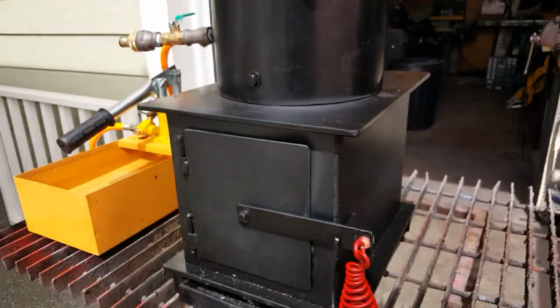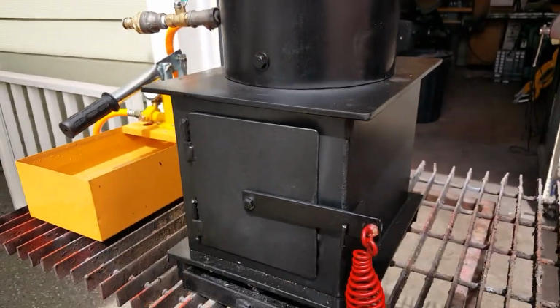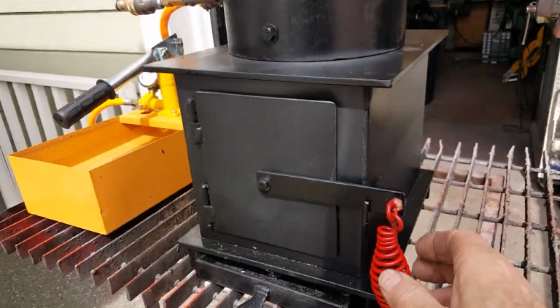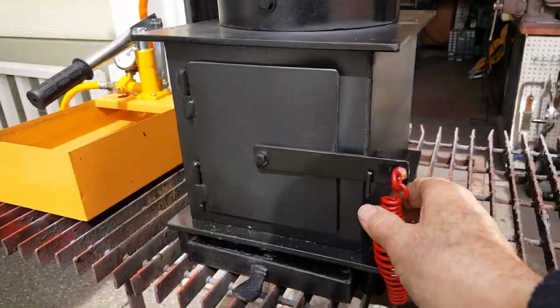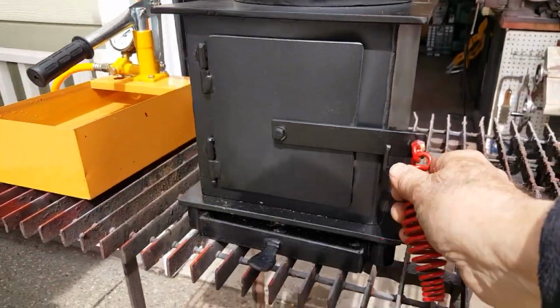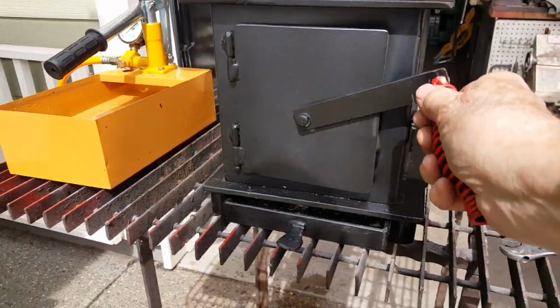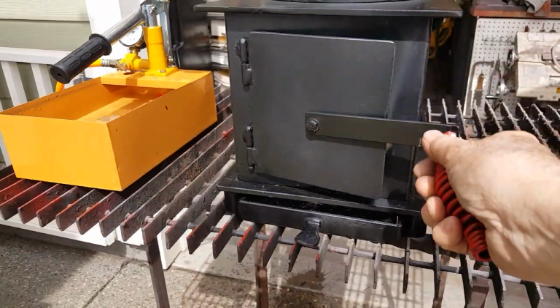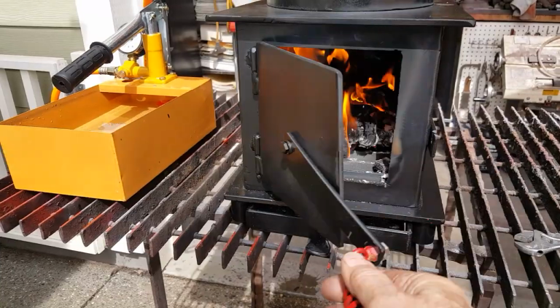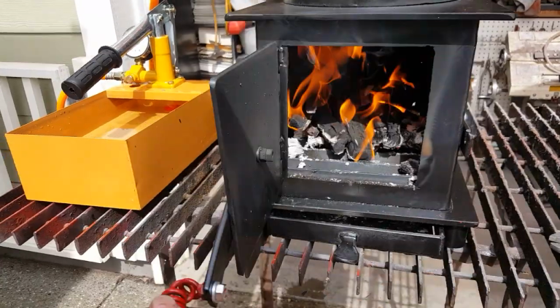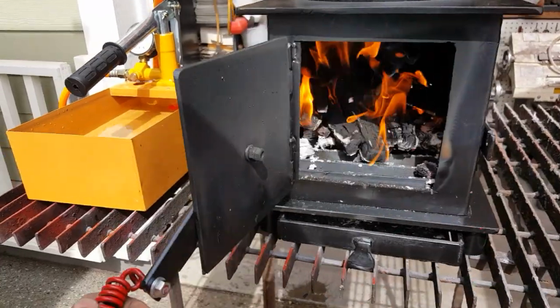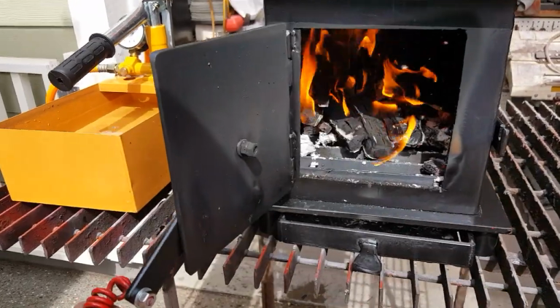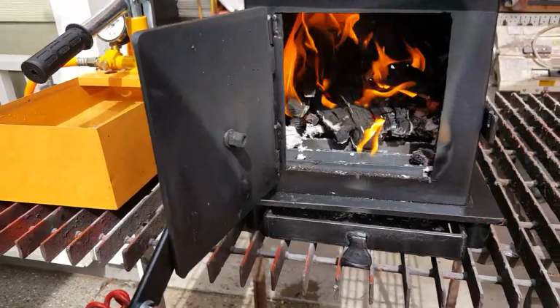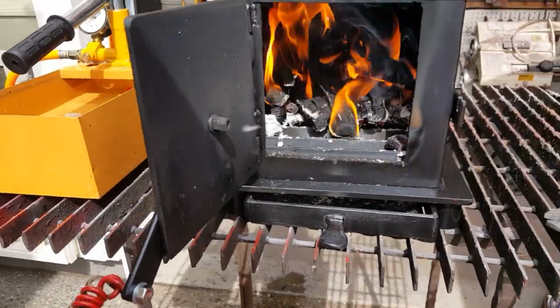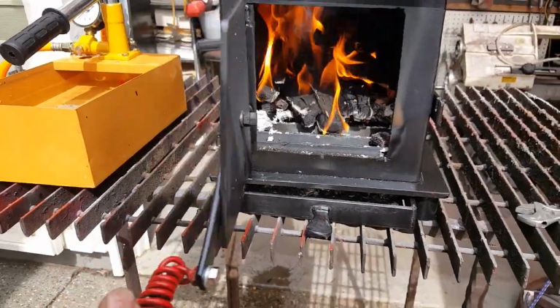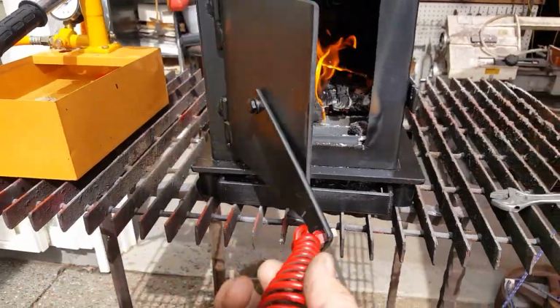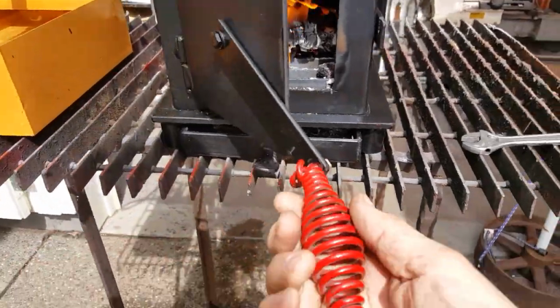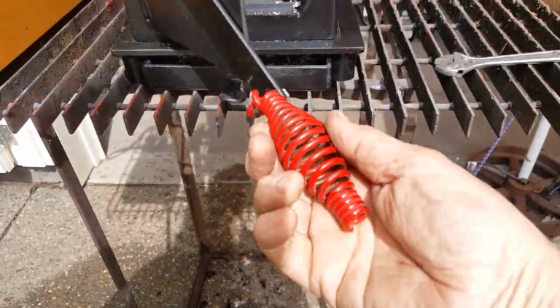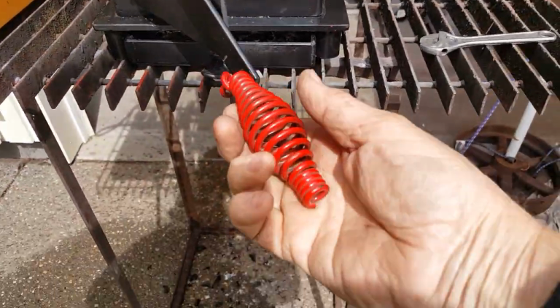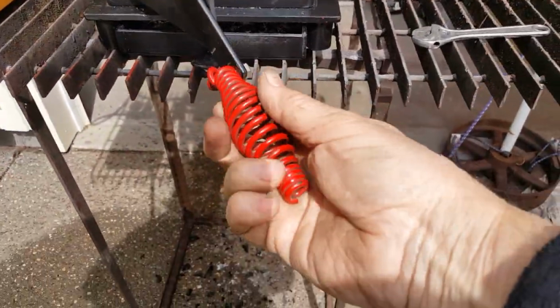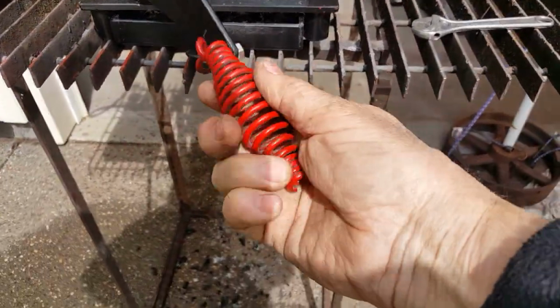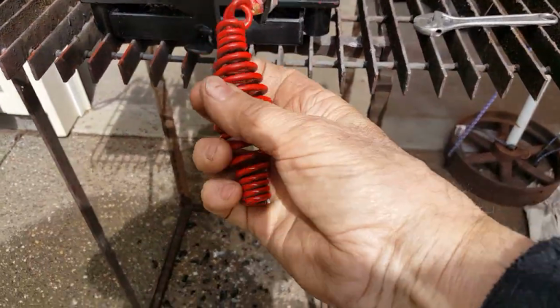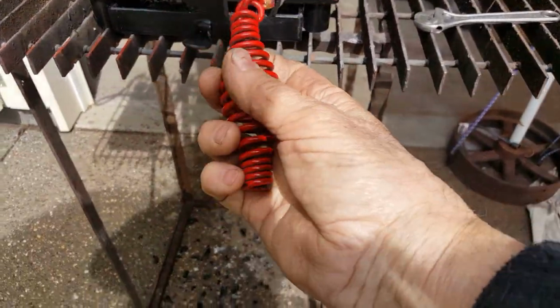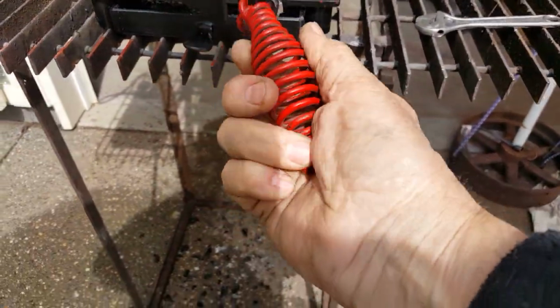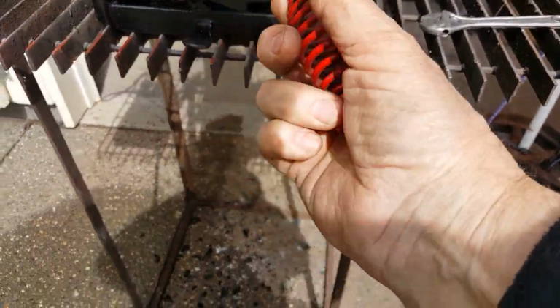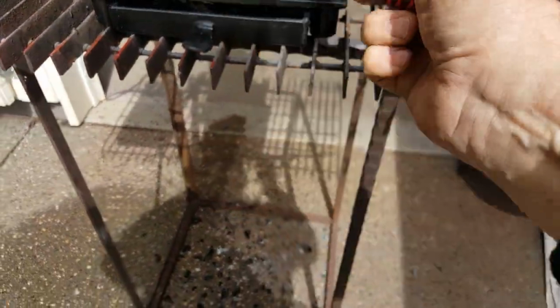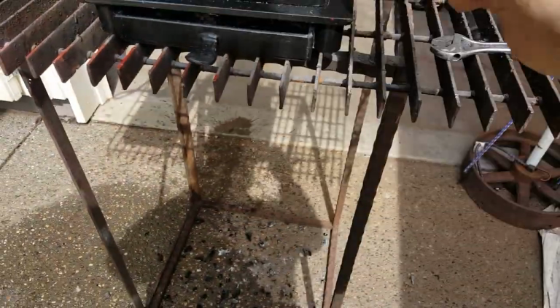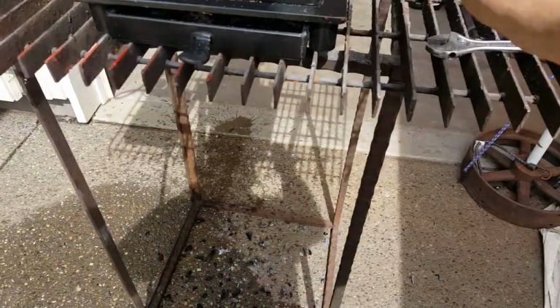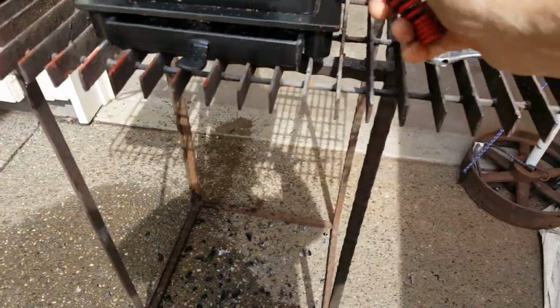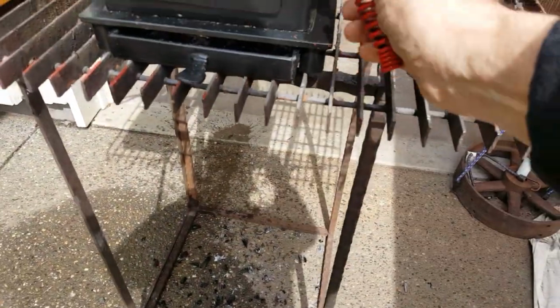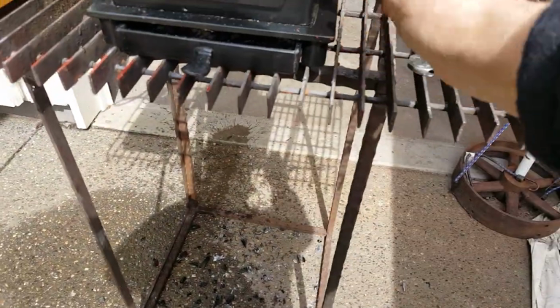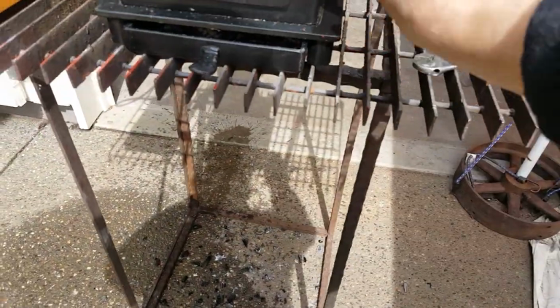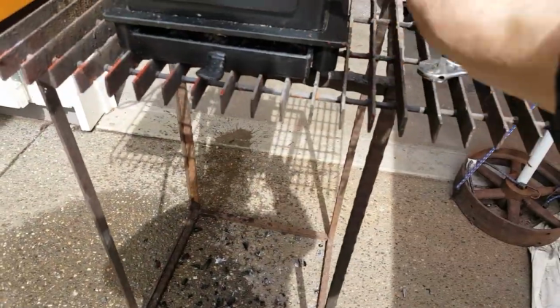Firebox door — this doesn't get hot. The handle is cool.